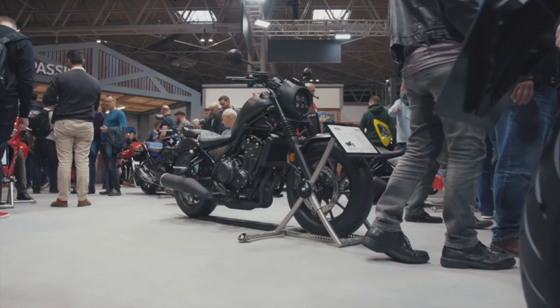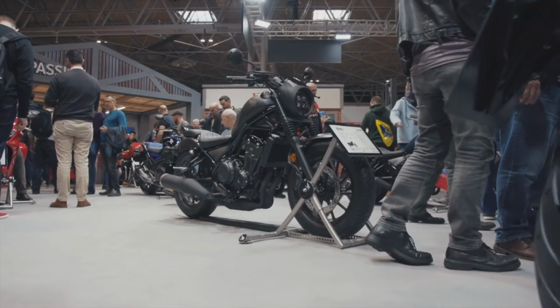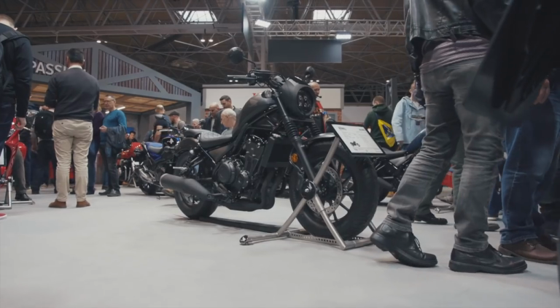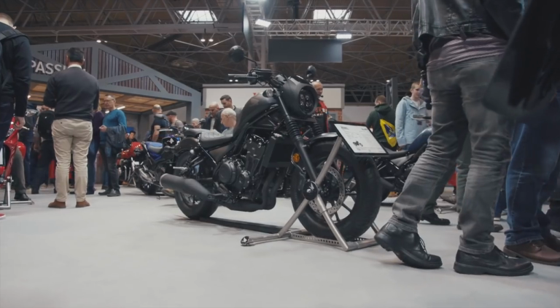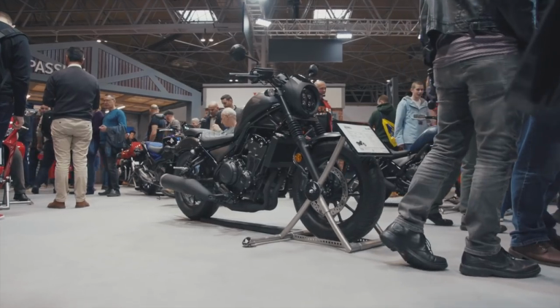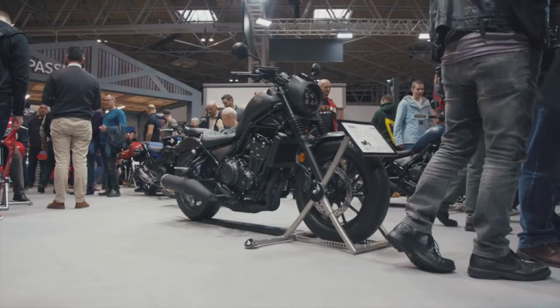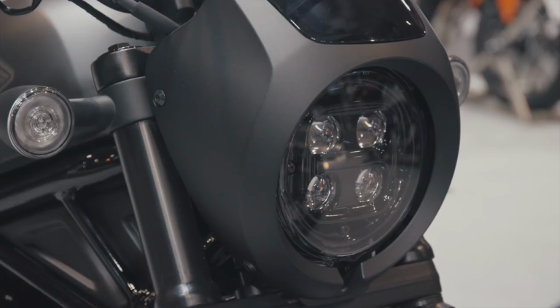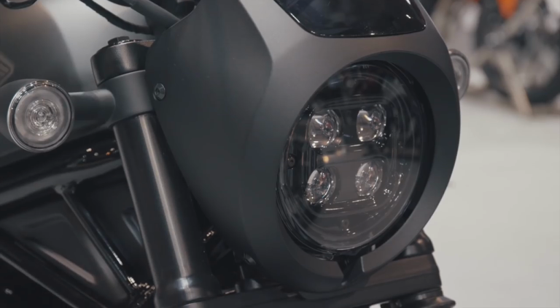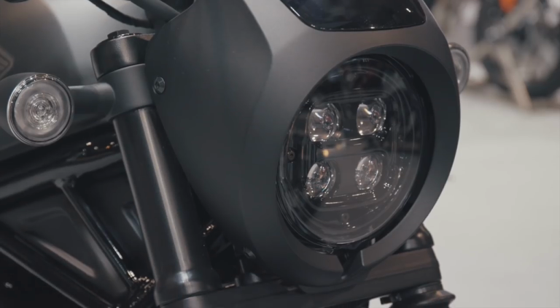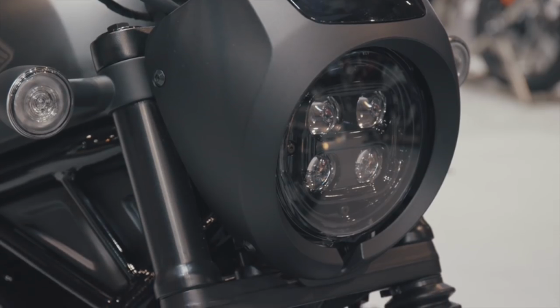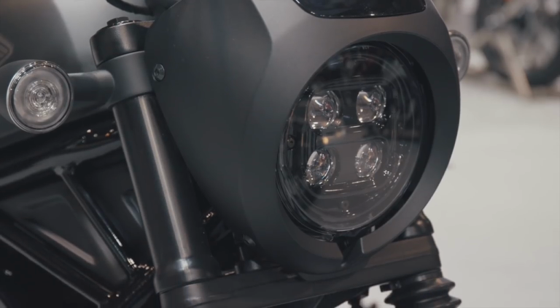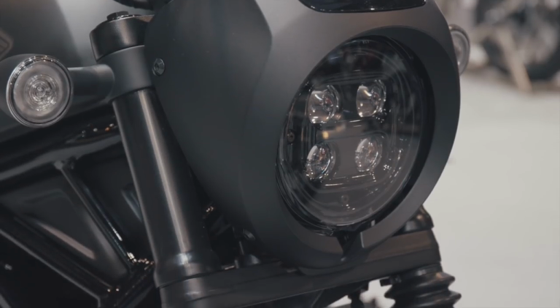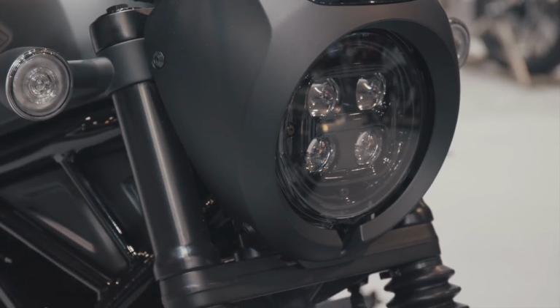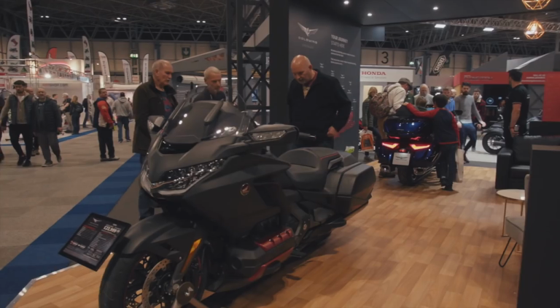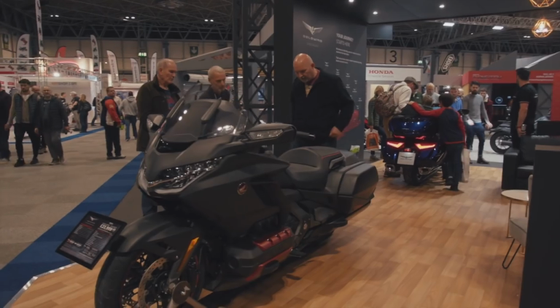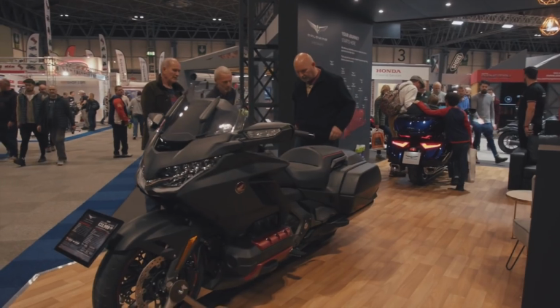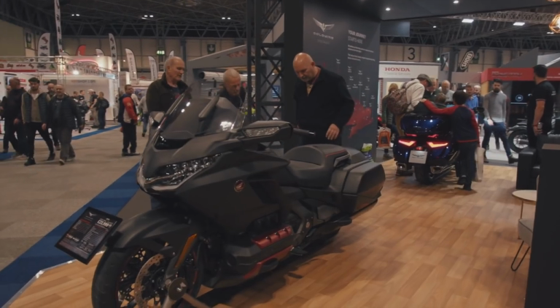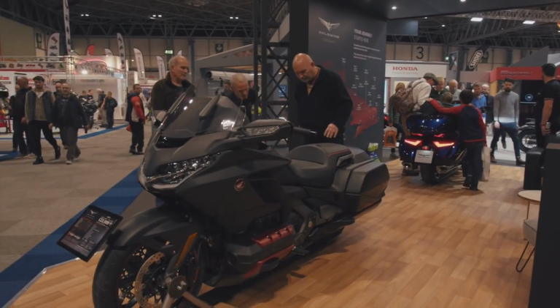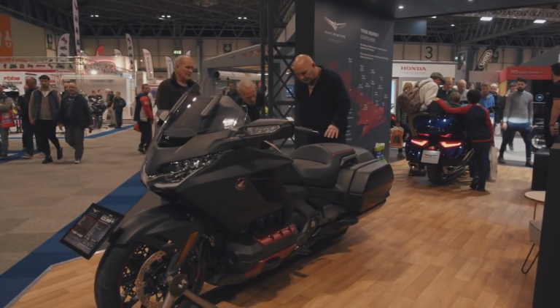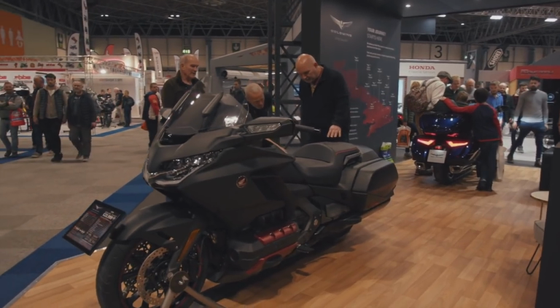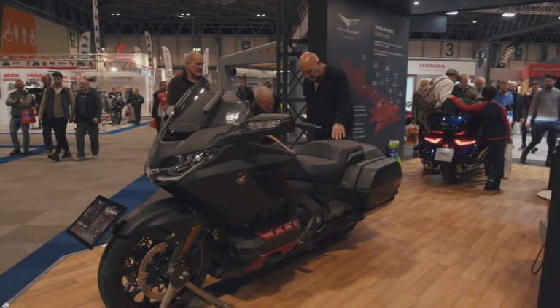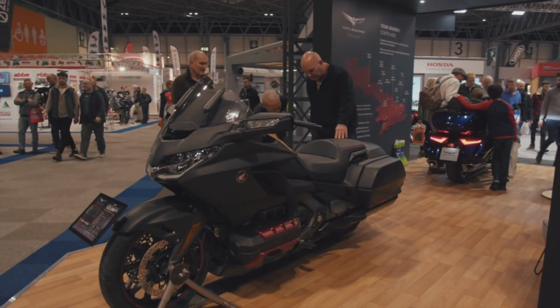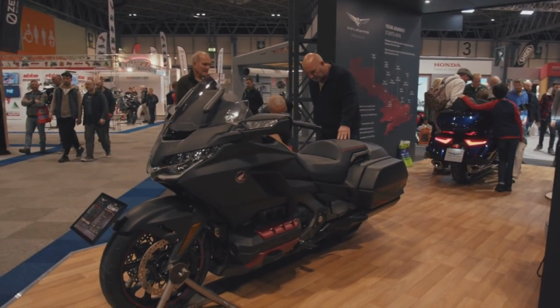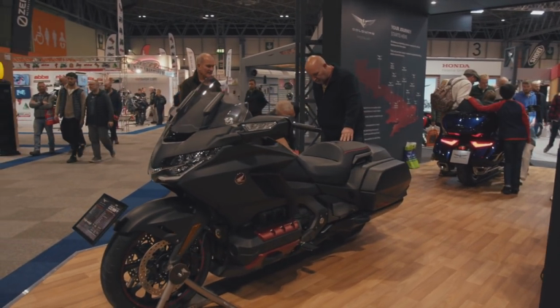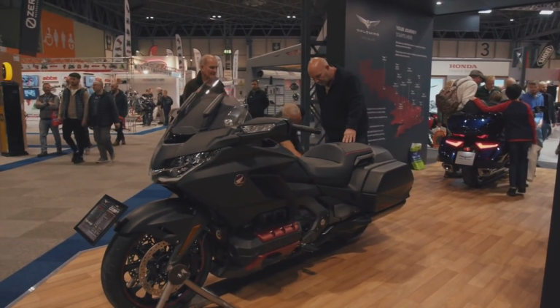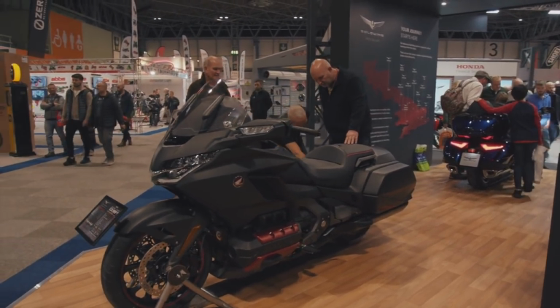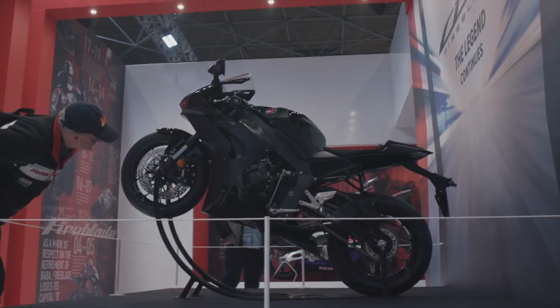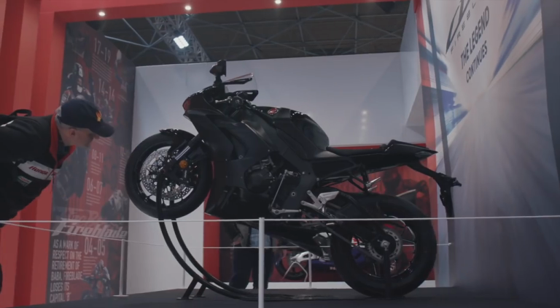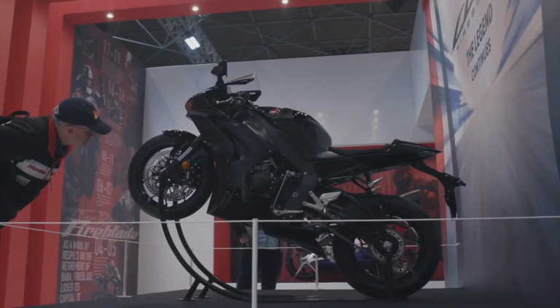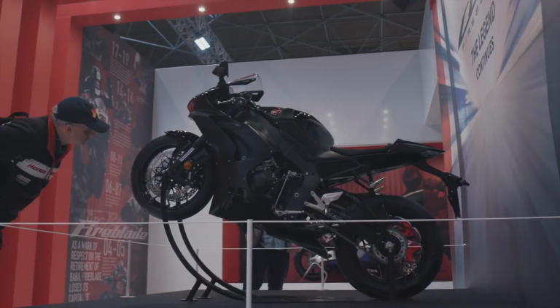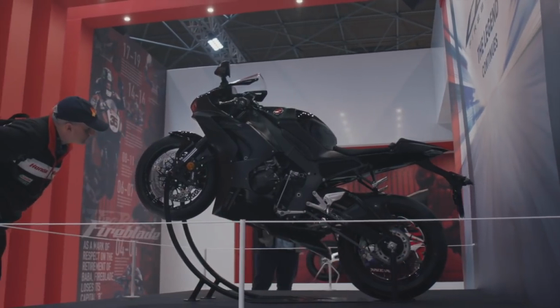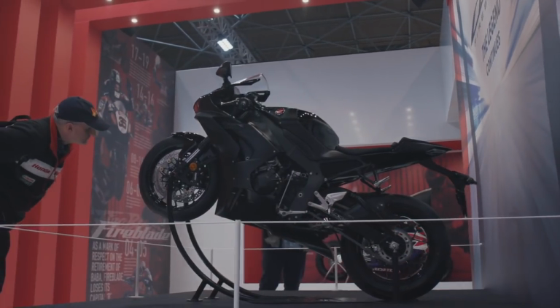We've got the new Rebel, we've got the new Goldwing addition to the range, and we've got, of course, the fantastic new Fireblade.